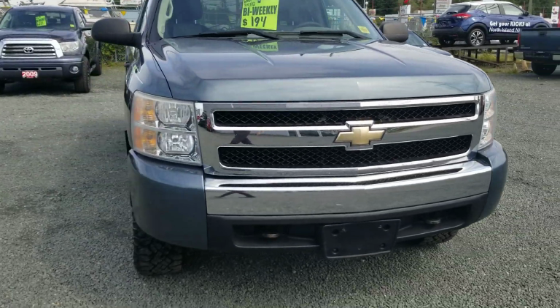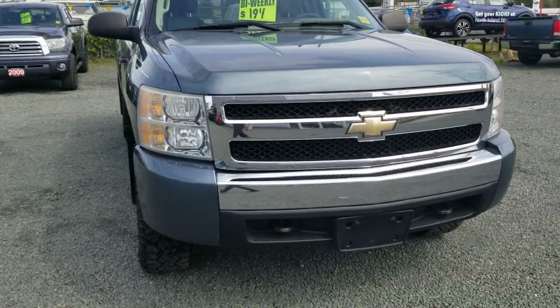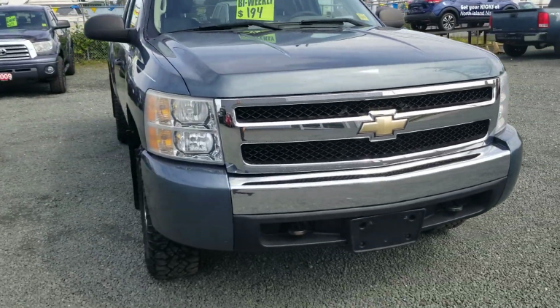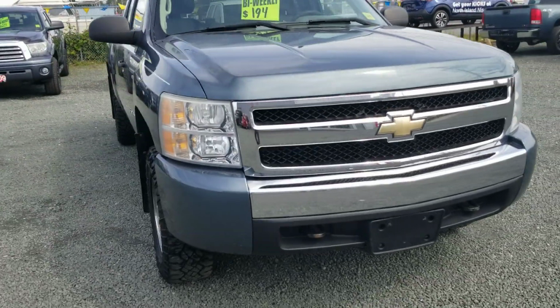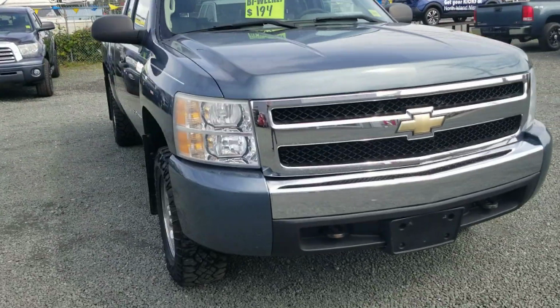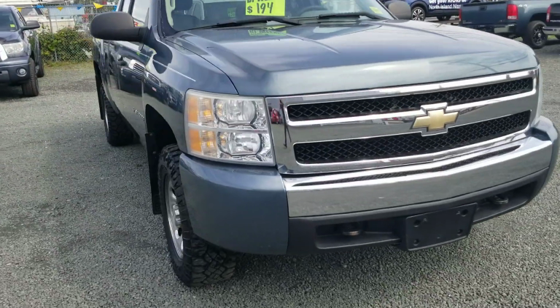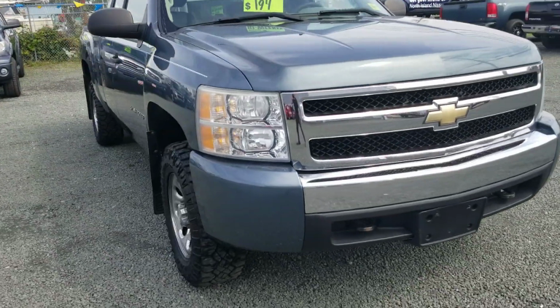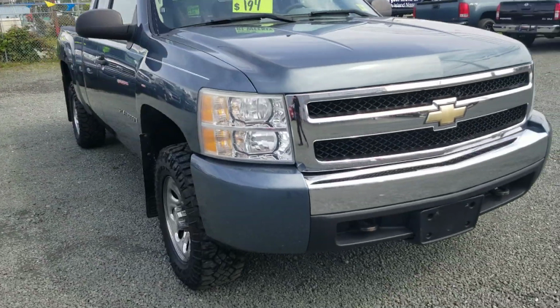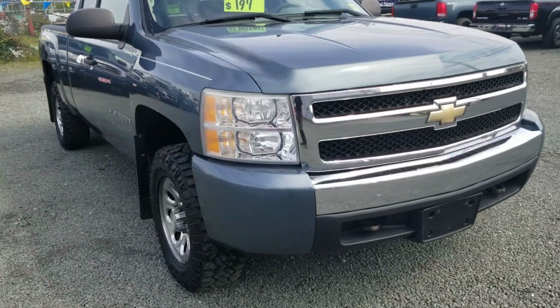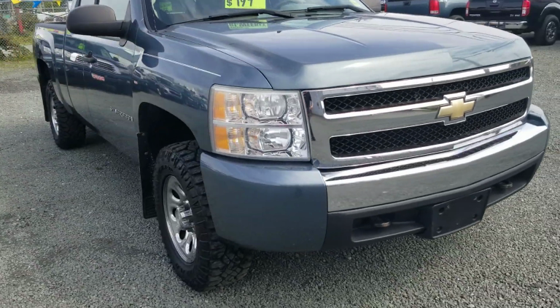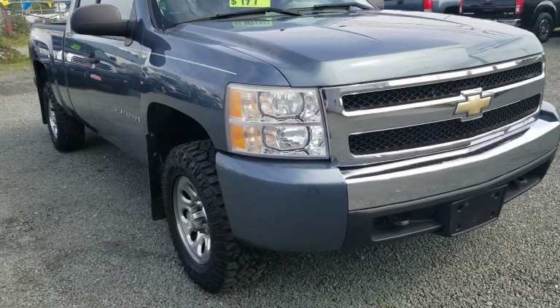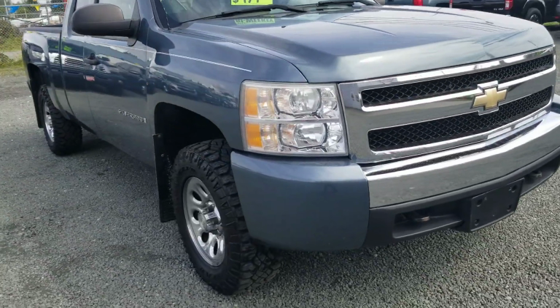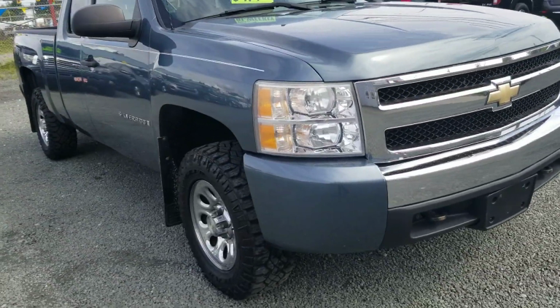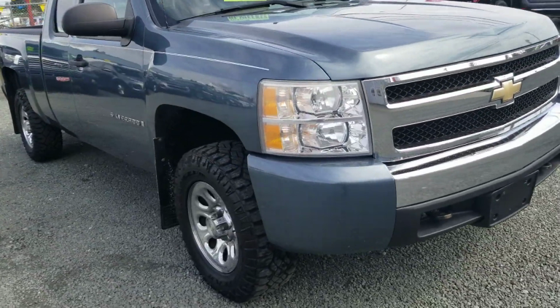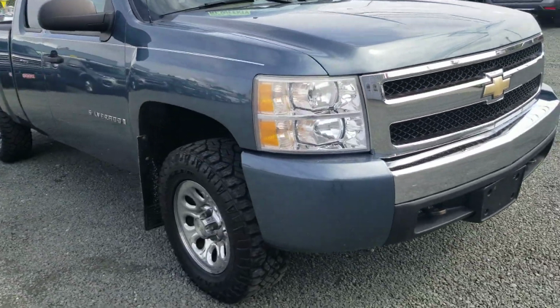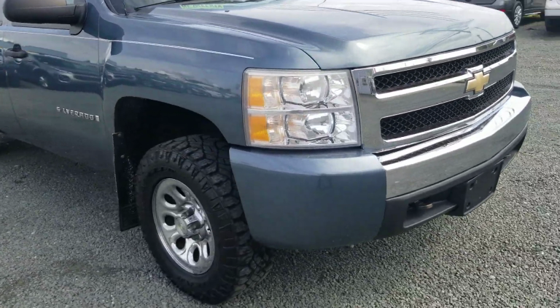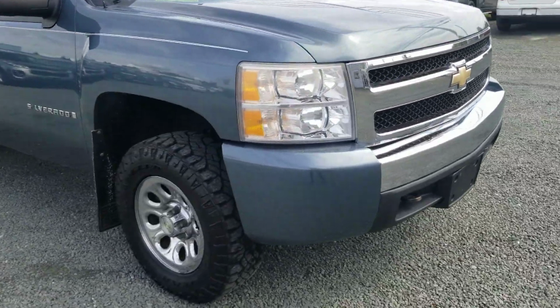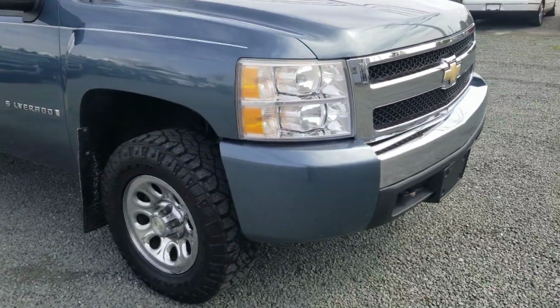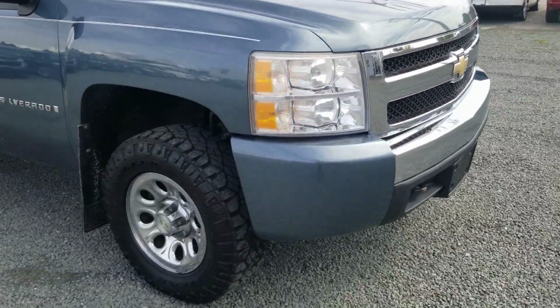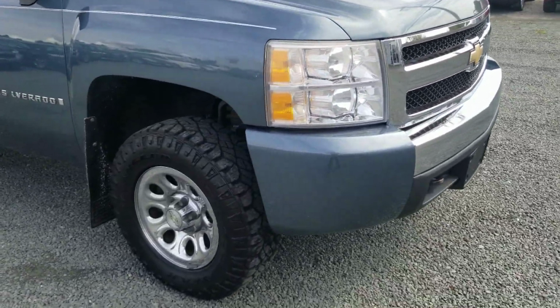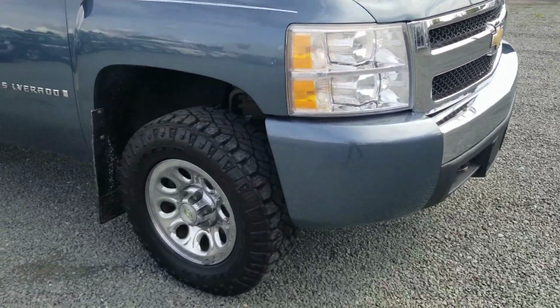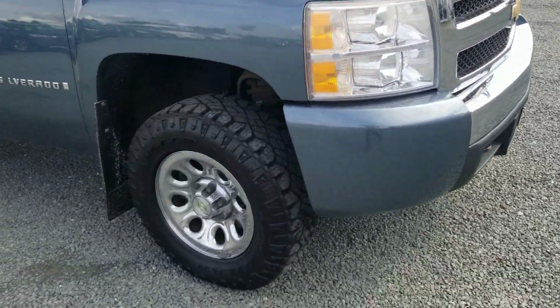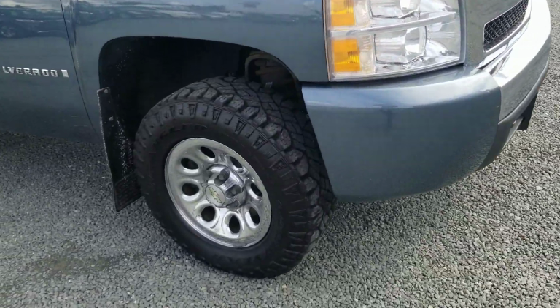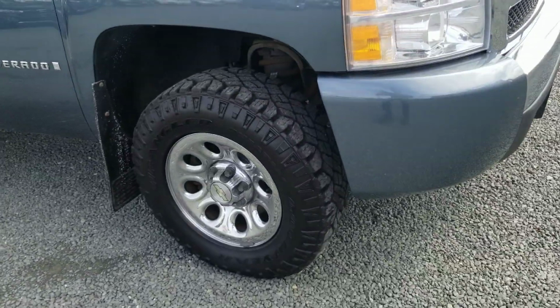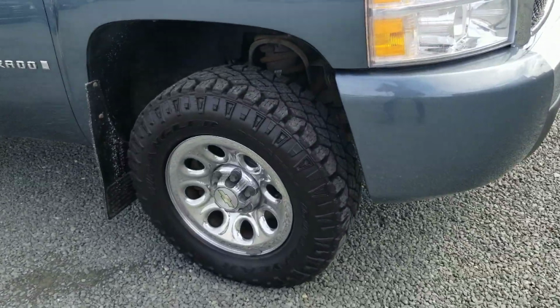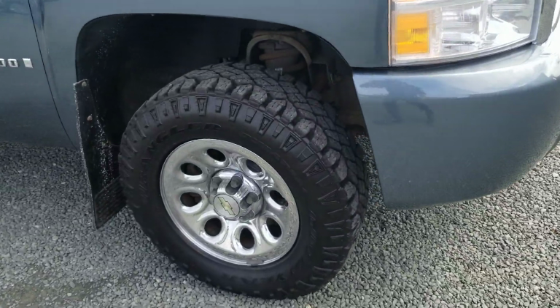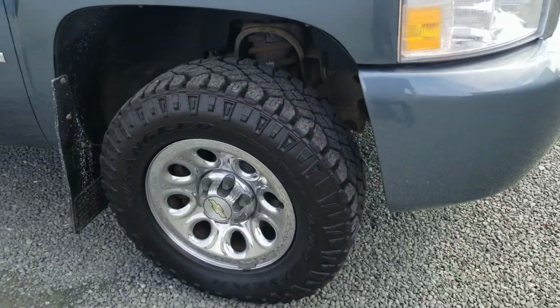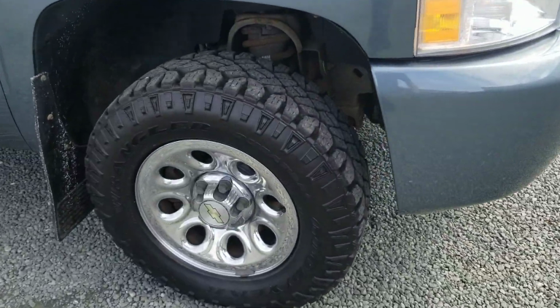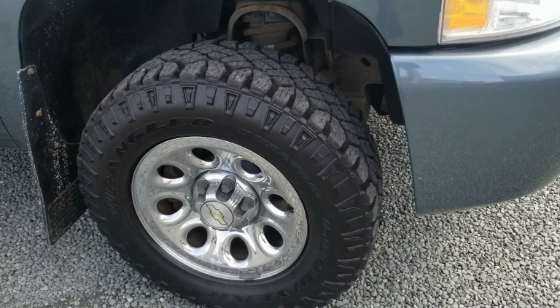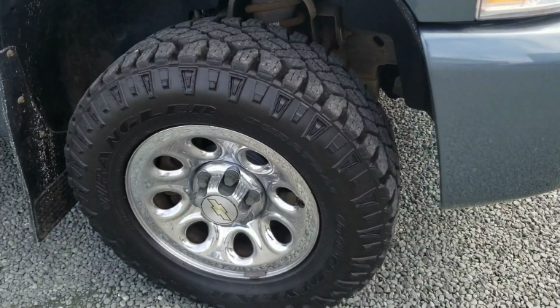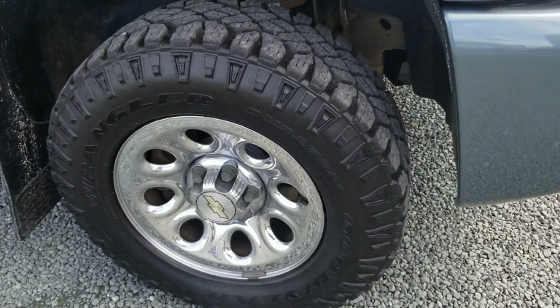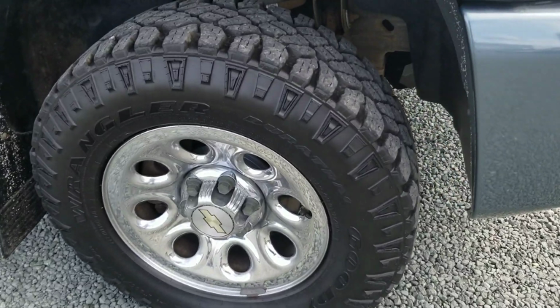The tires on this are quite aggressive actually. There's some really nice tires on it. Lots and lots of tread left on those.